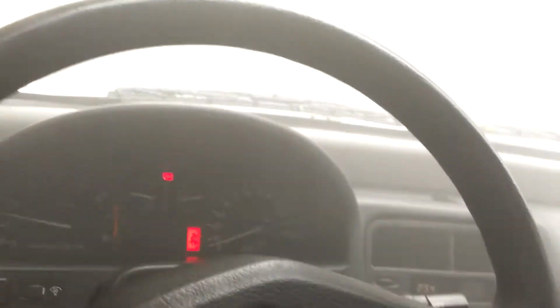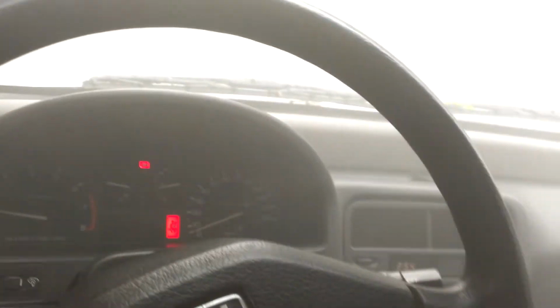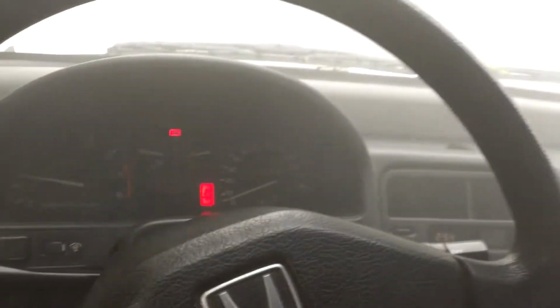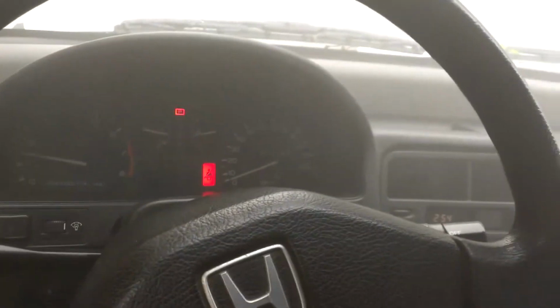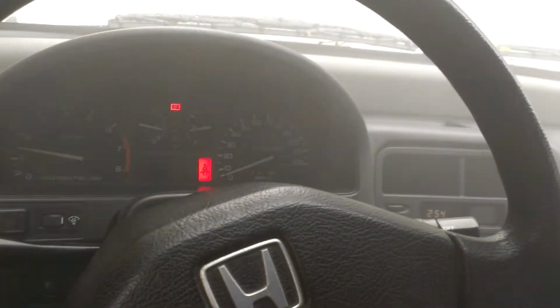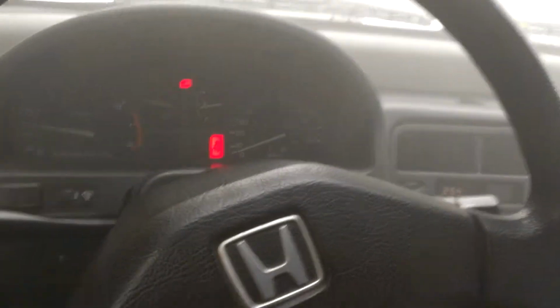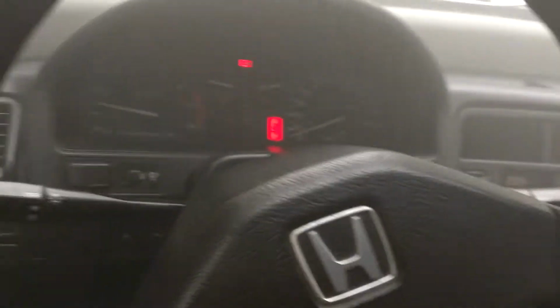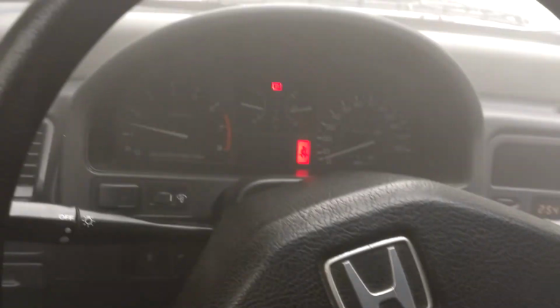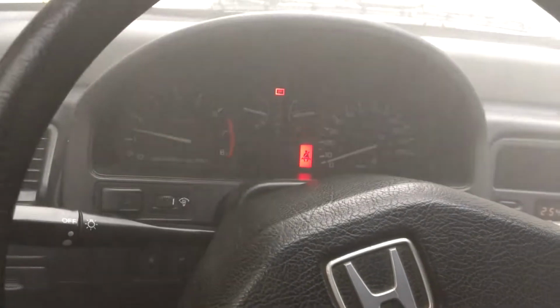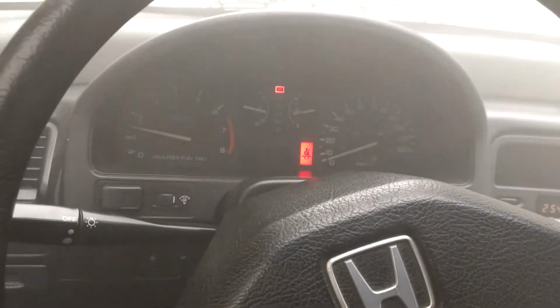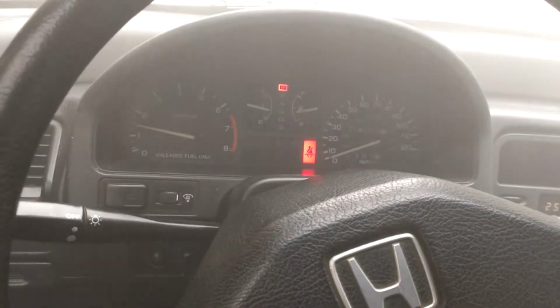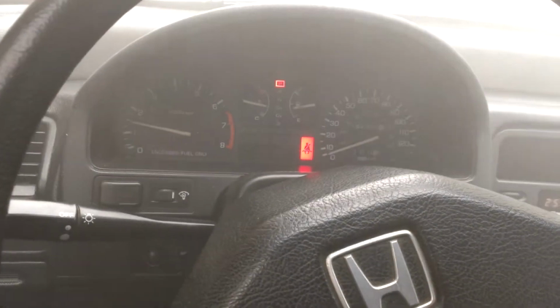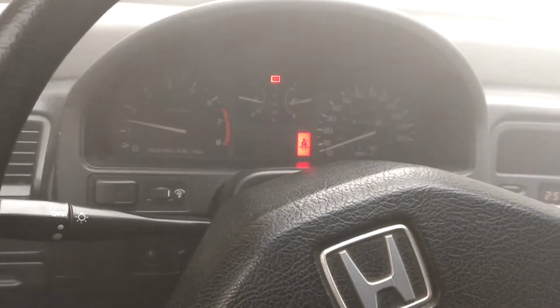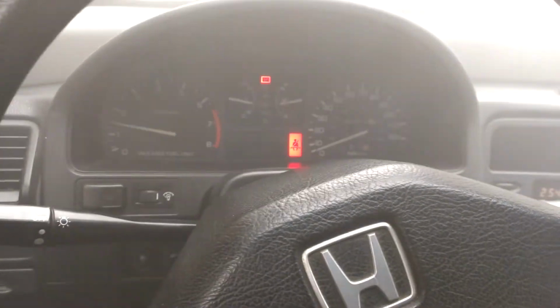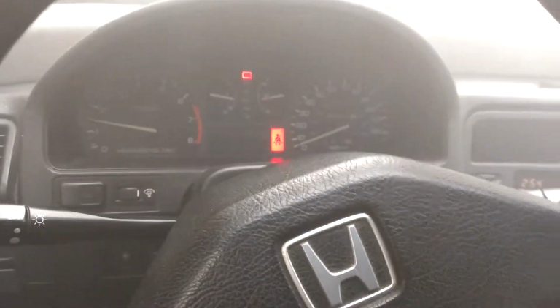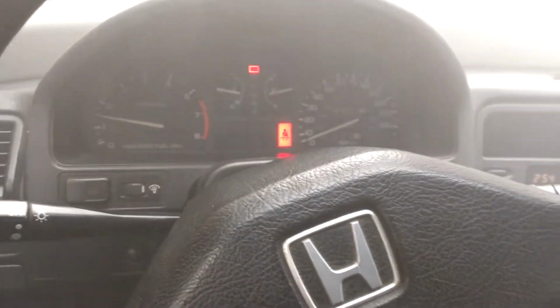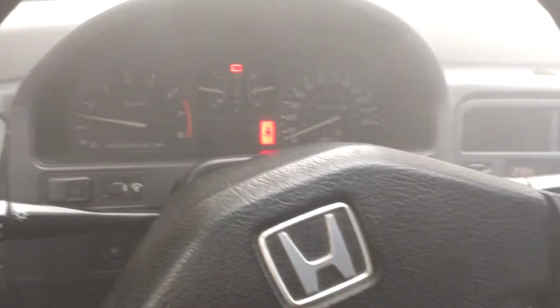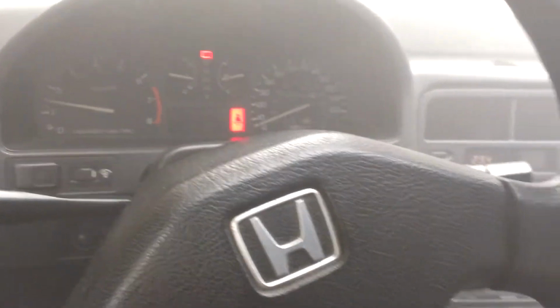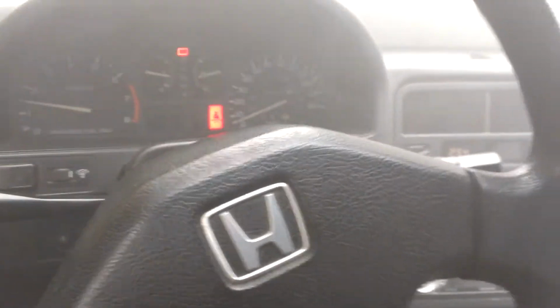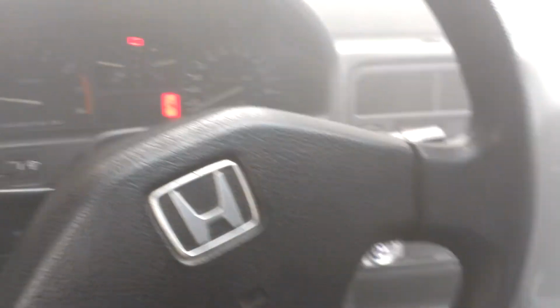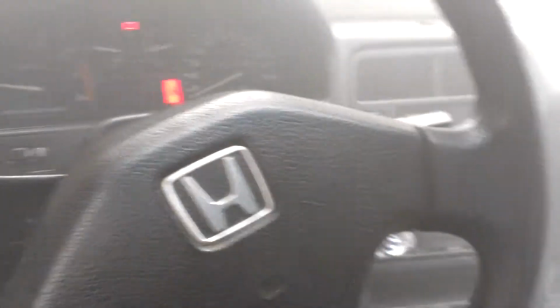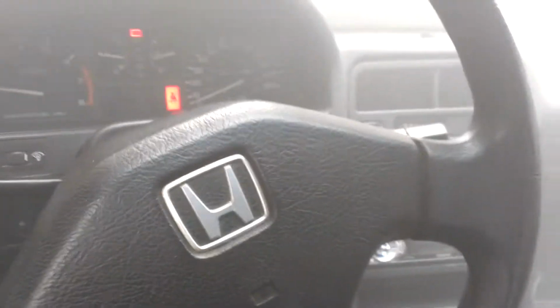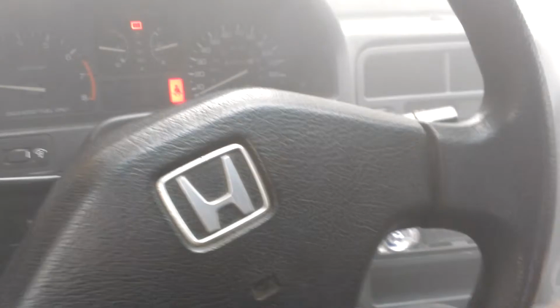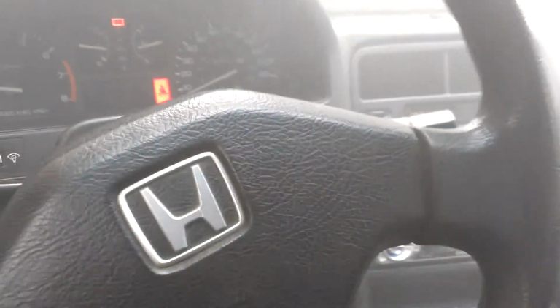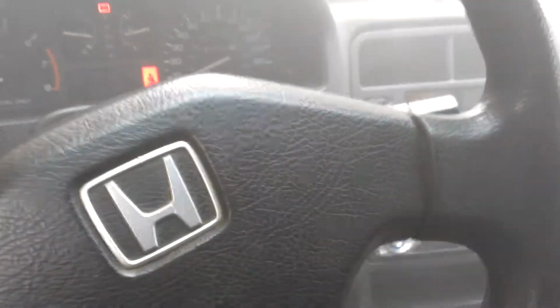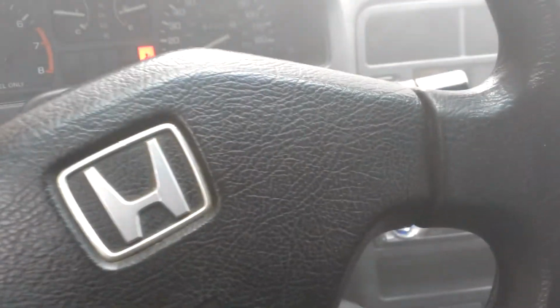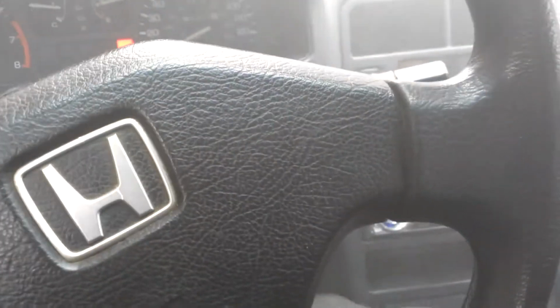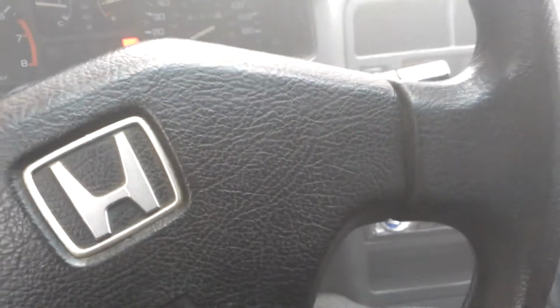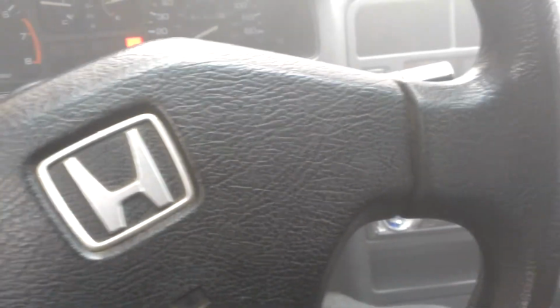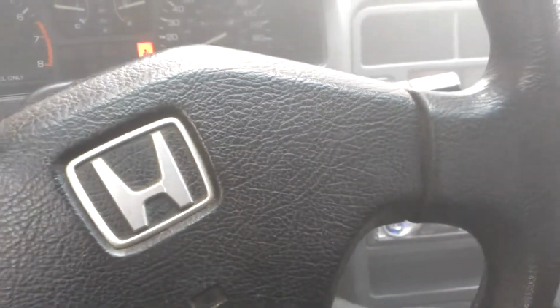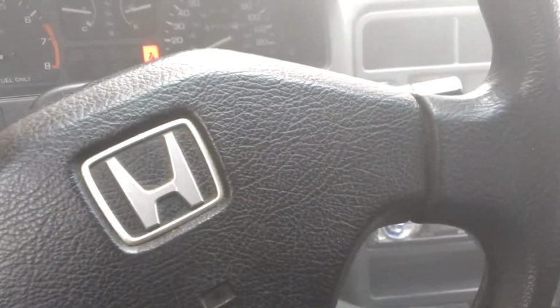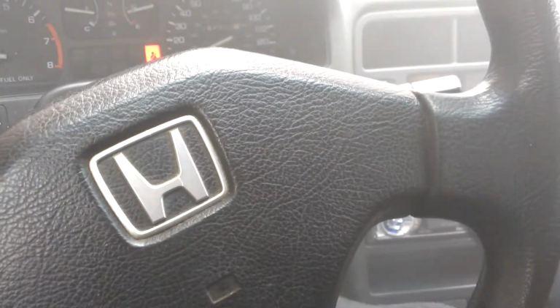Oh man, I've got to get out of this car — turn the air on or something.